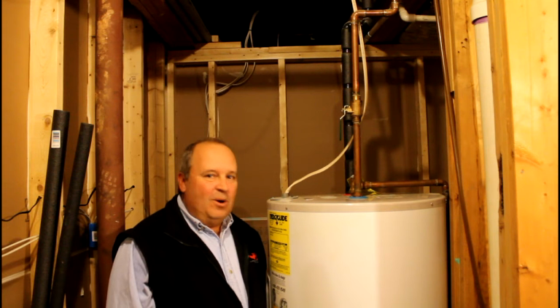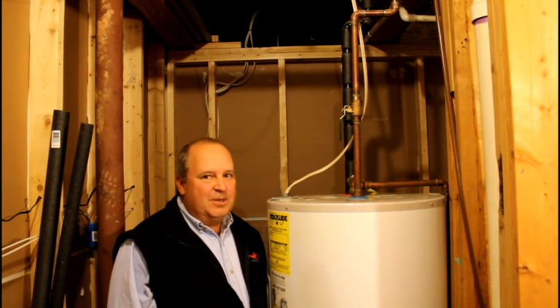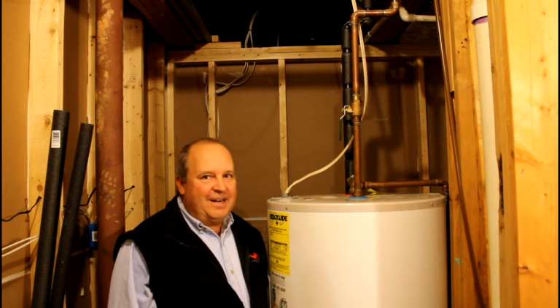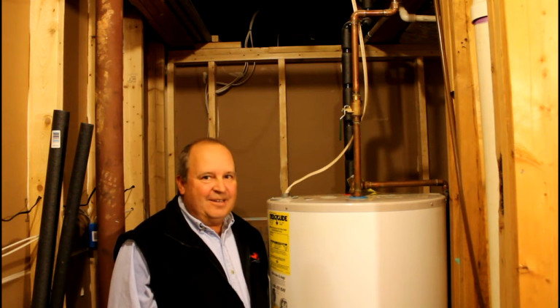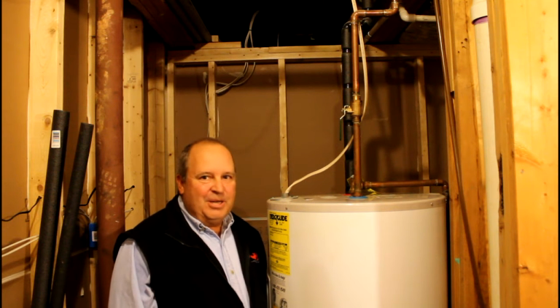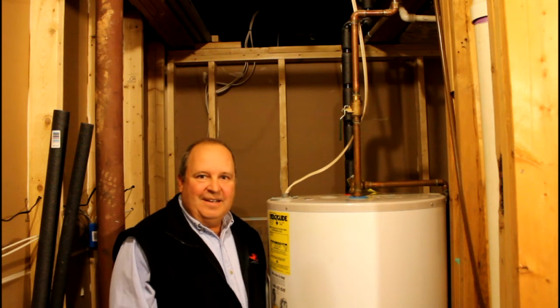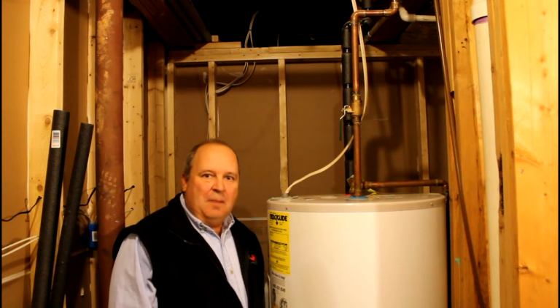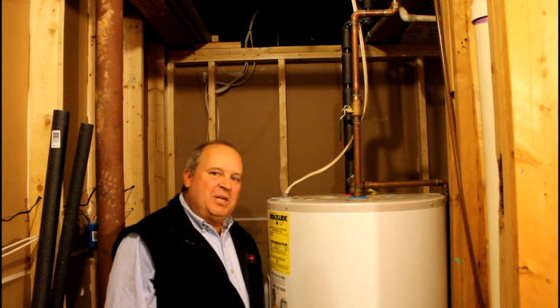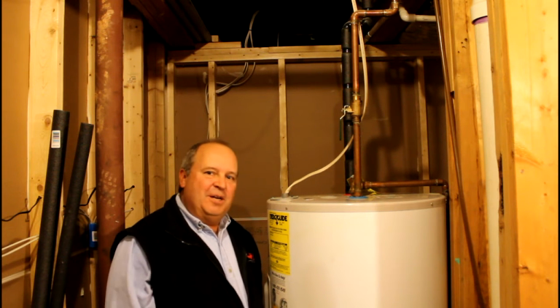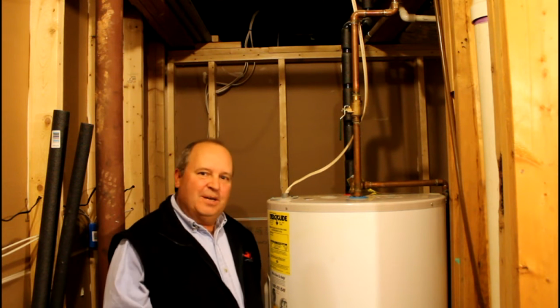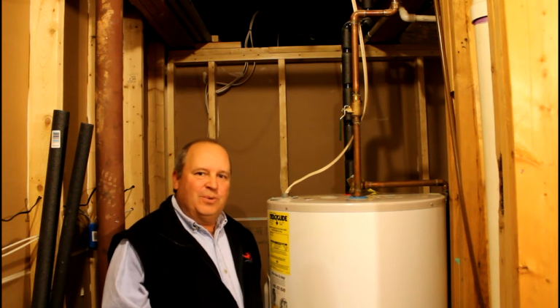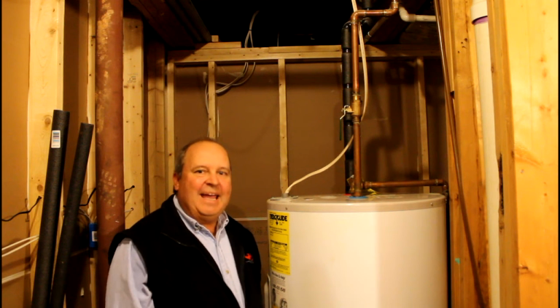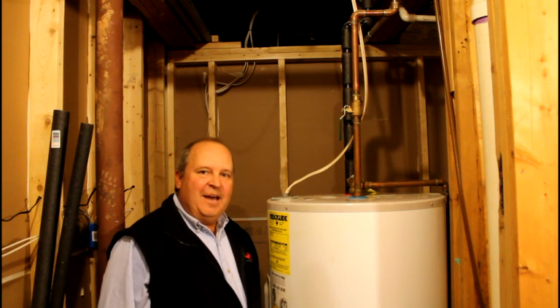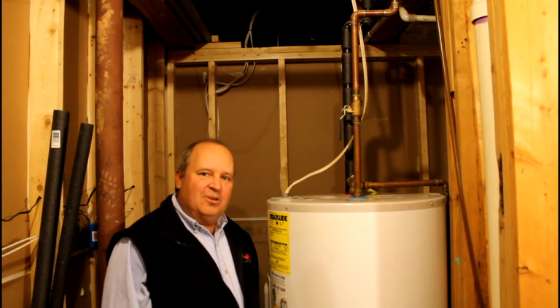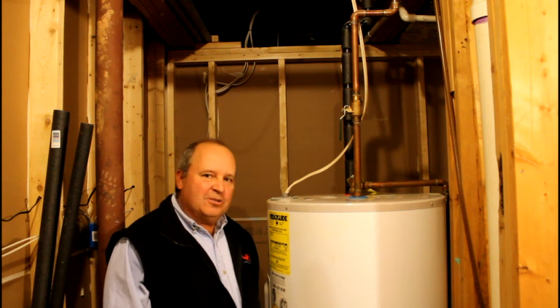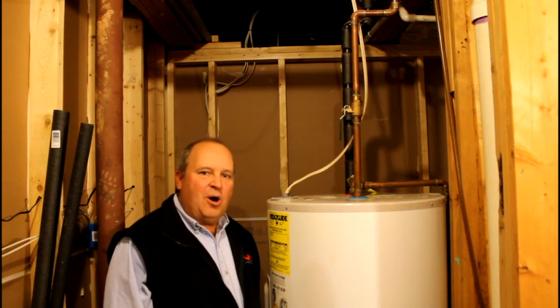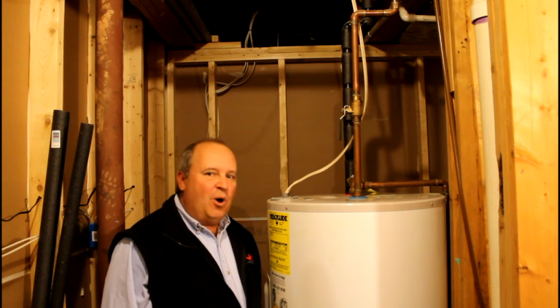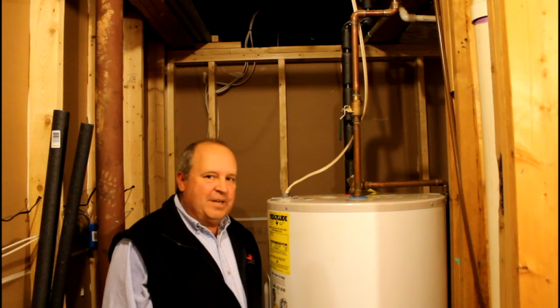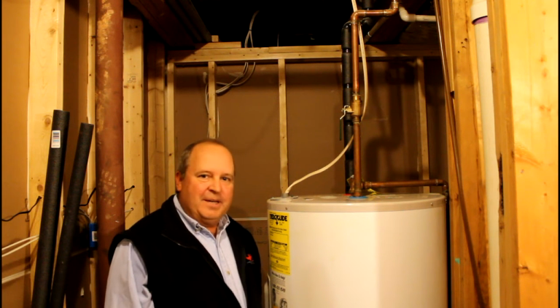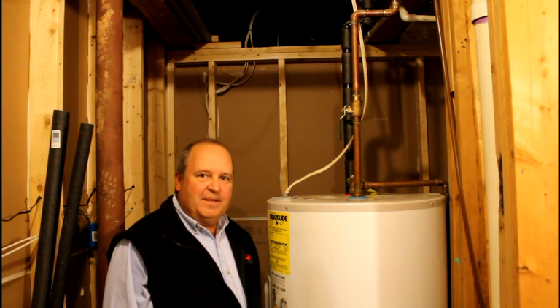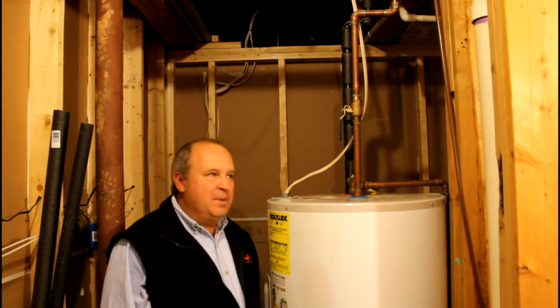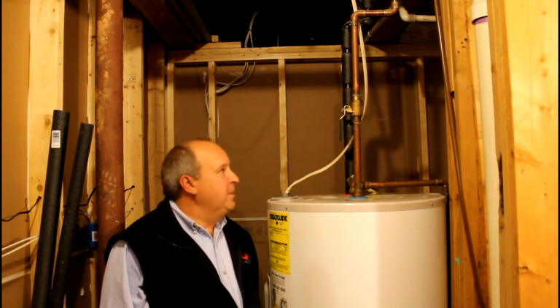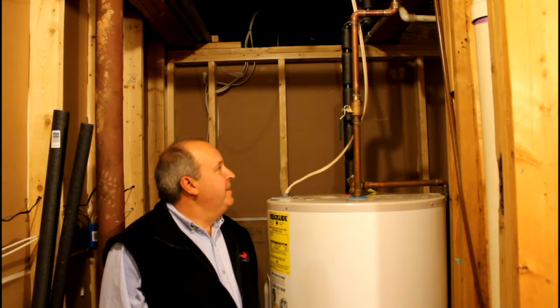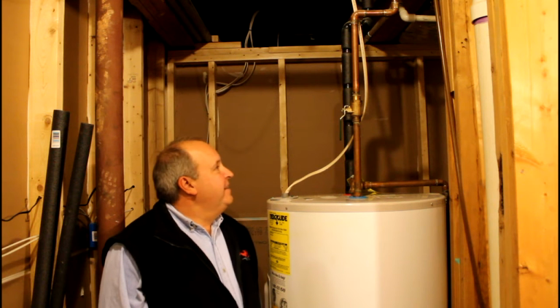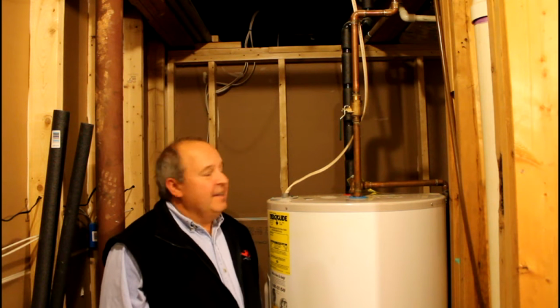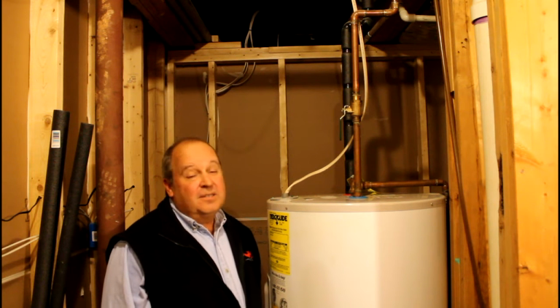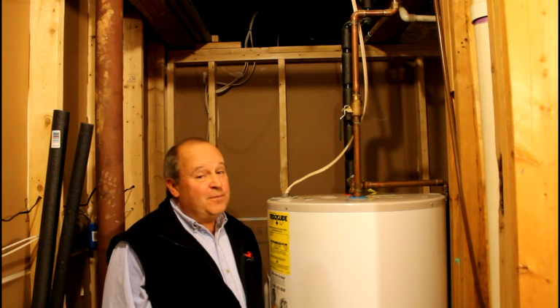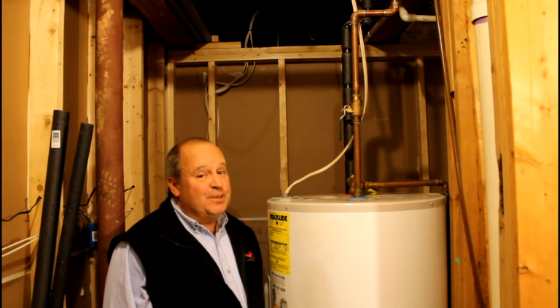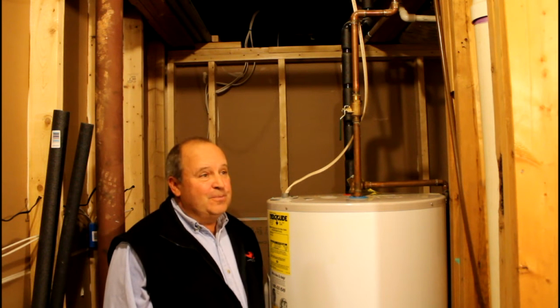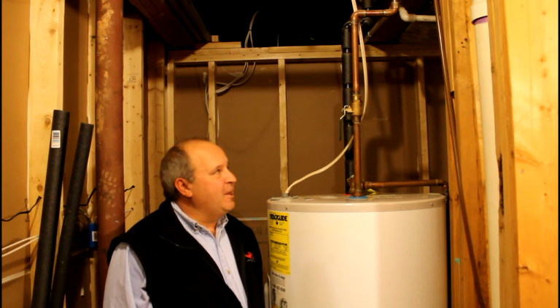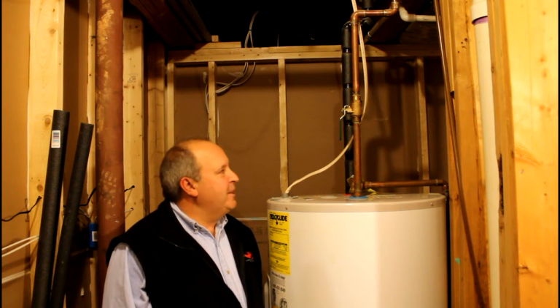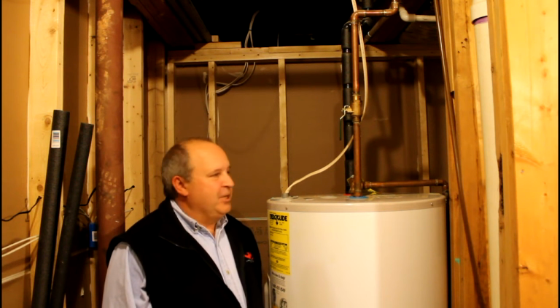Welcome to Johnny on Energy. I'm standing here next to an 80-gallon electric hot water tank — that's a big one — and it definitely consumes a lot of energy.